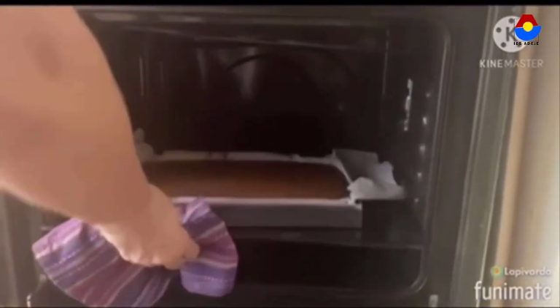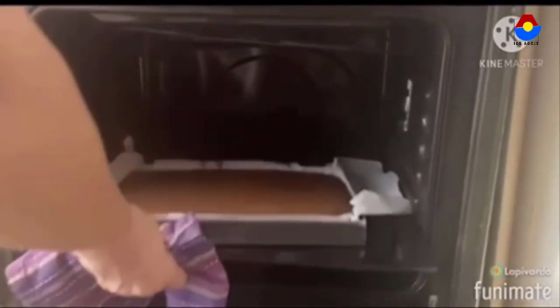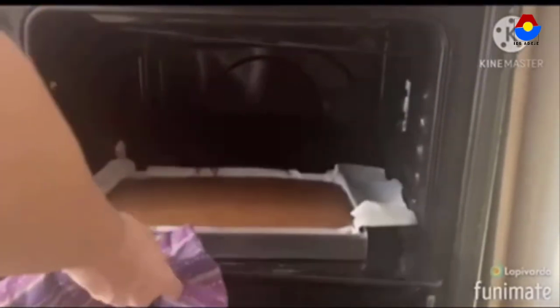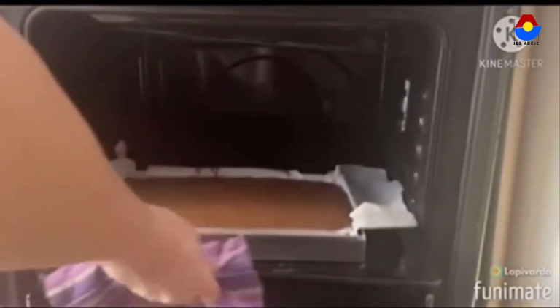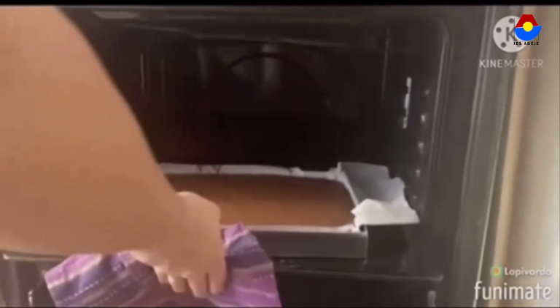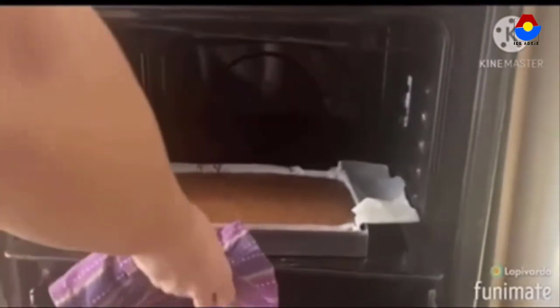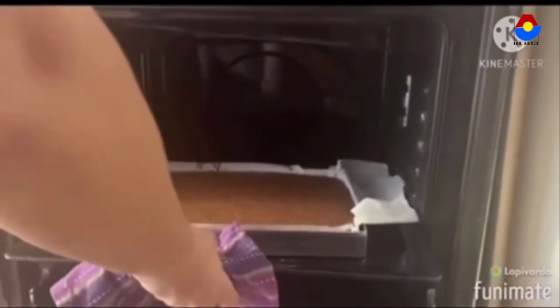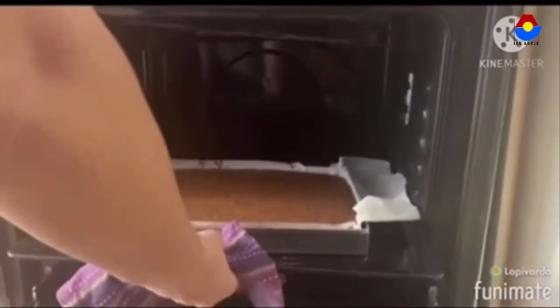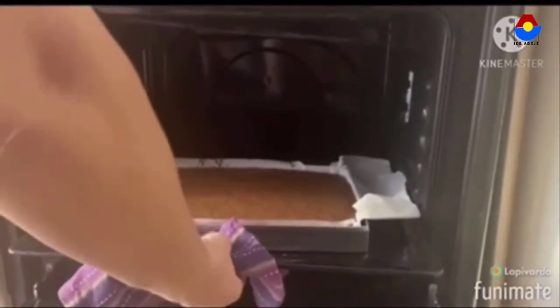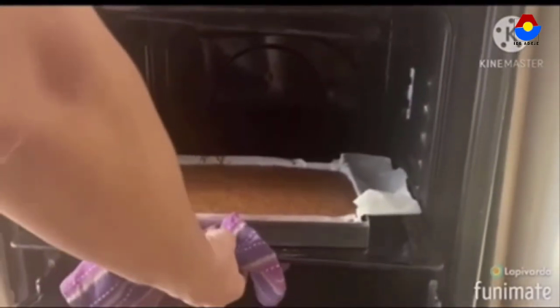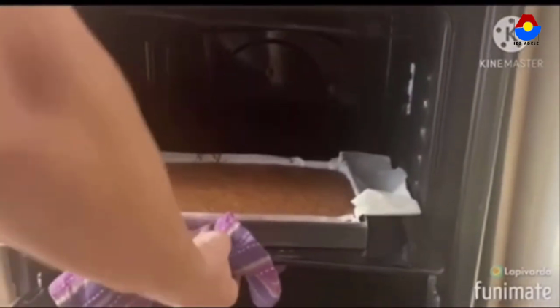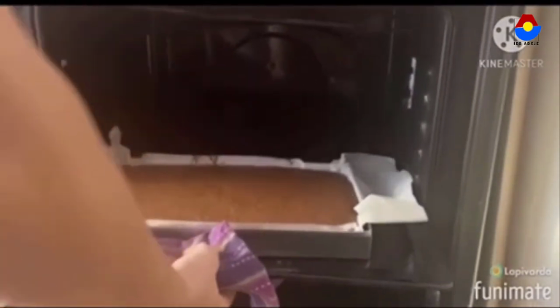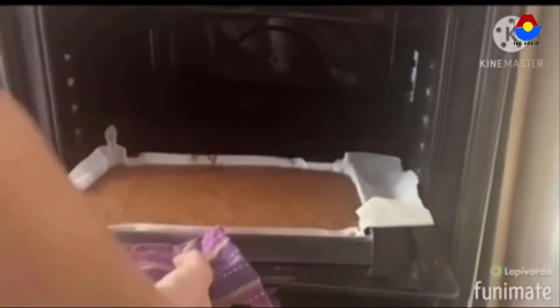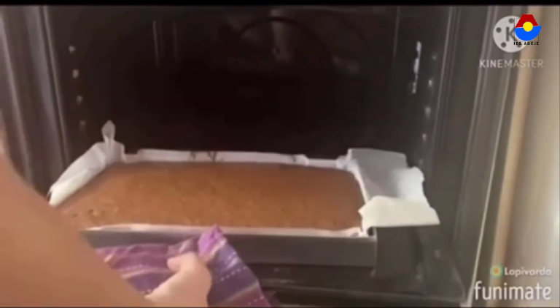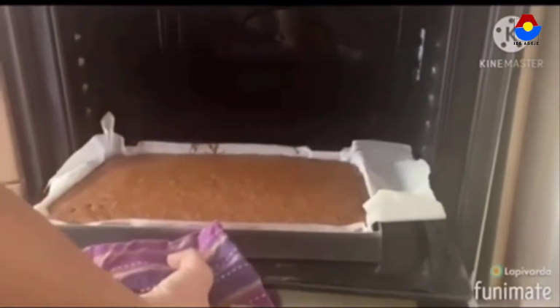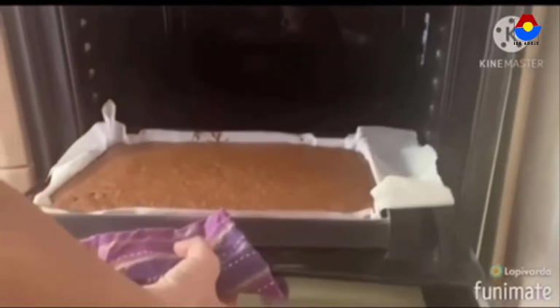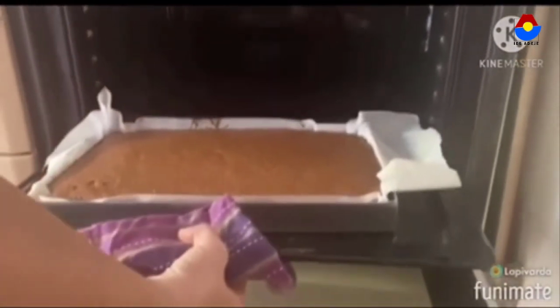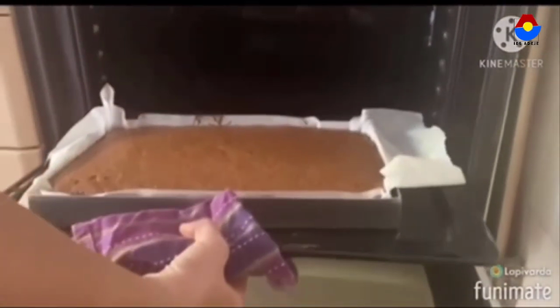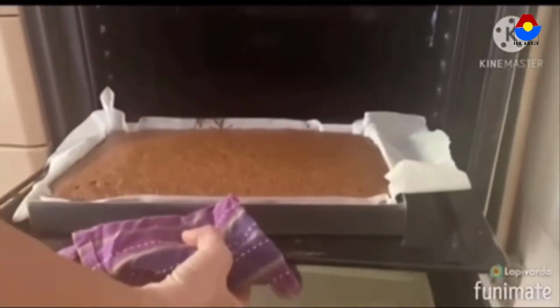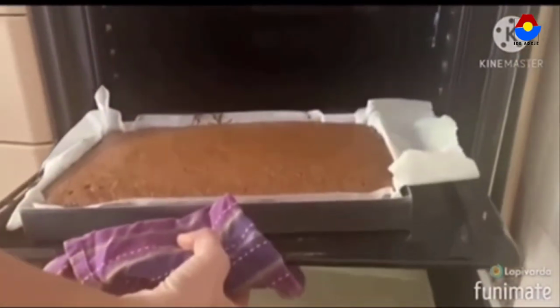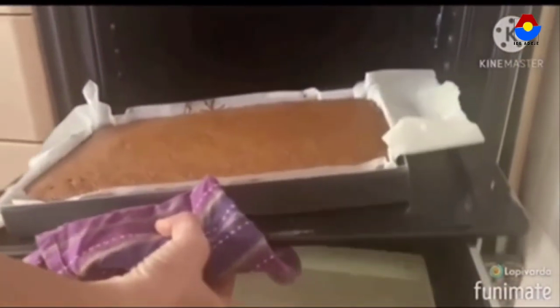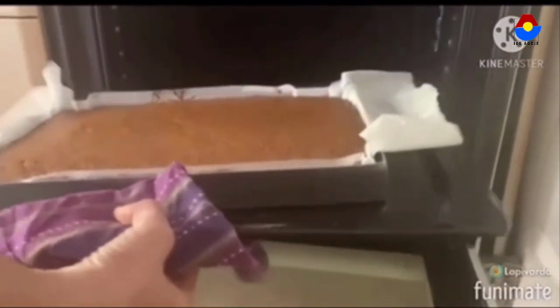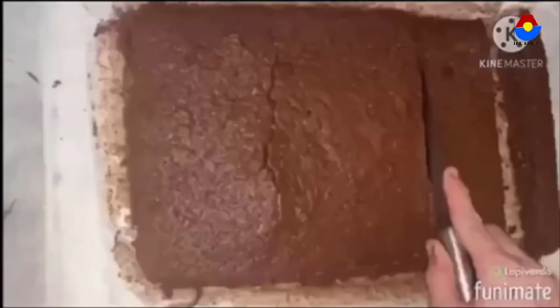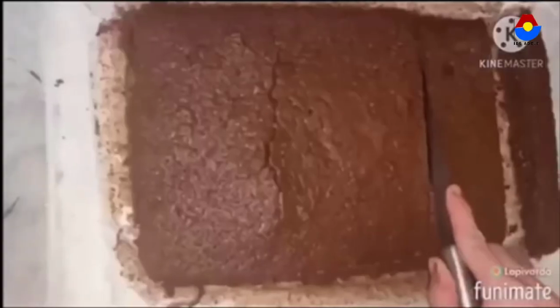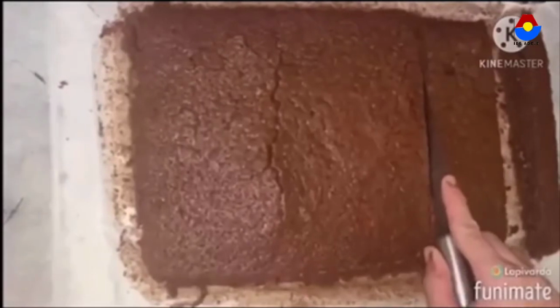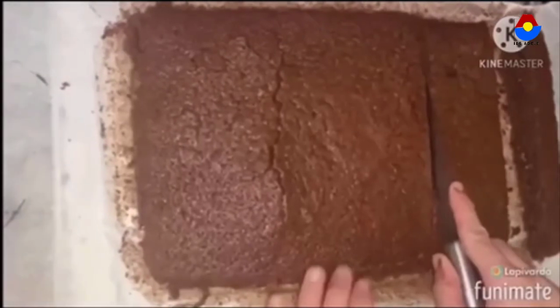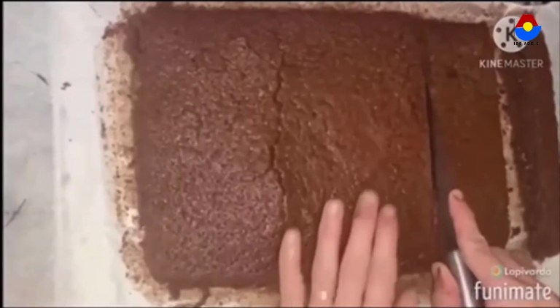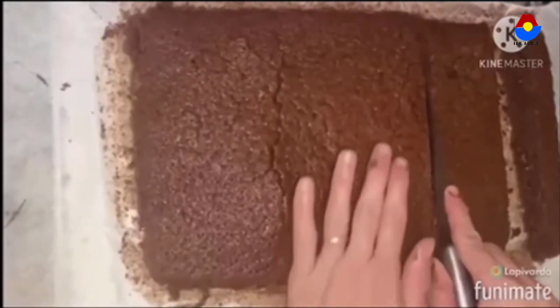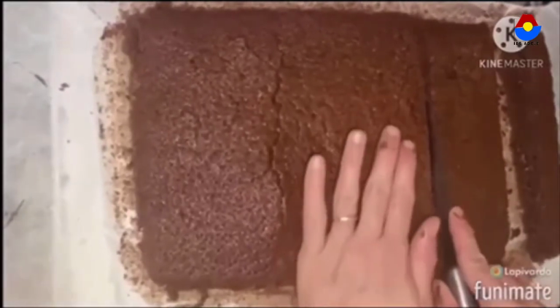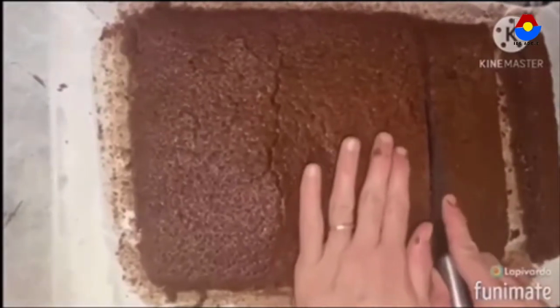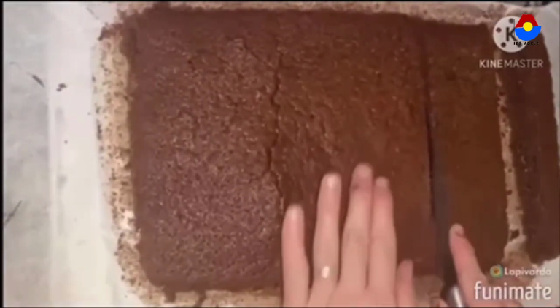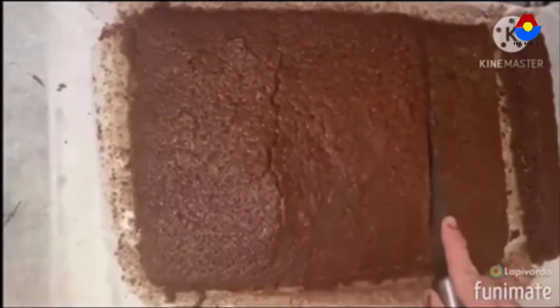We take it out of the oven, let it cool, and cut it.